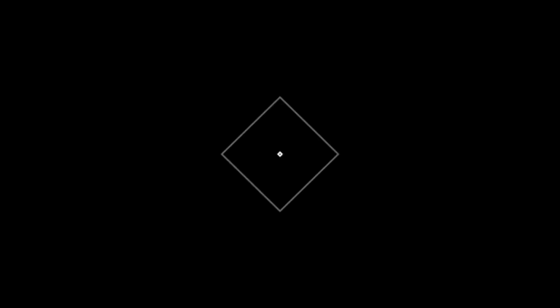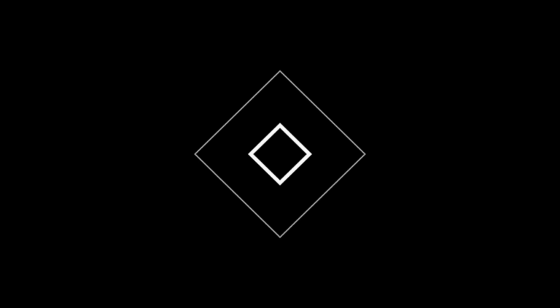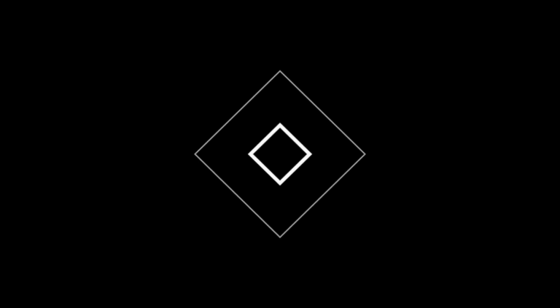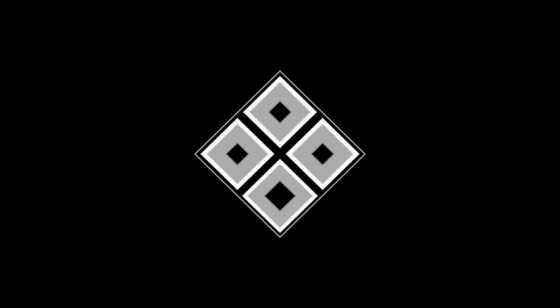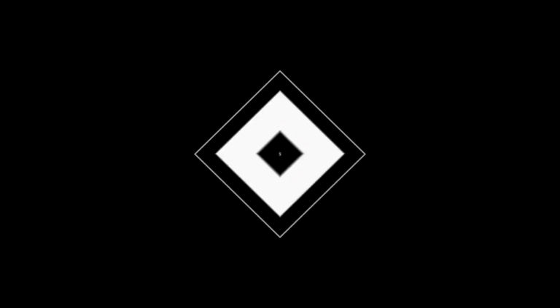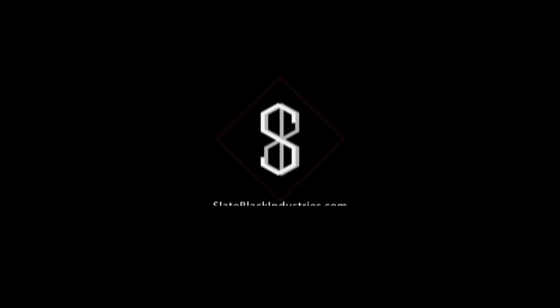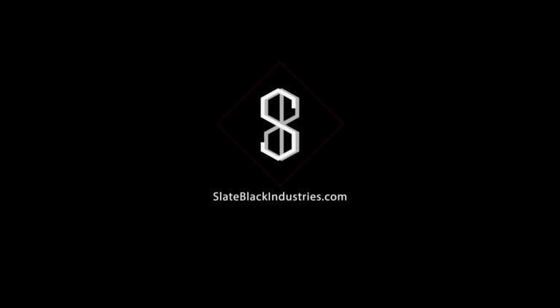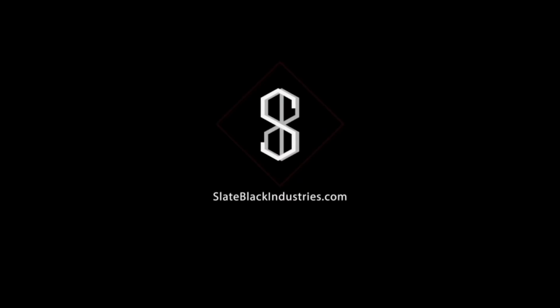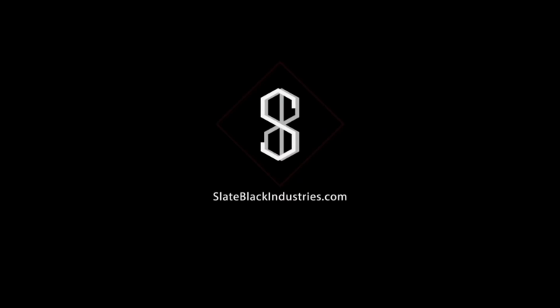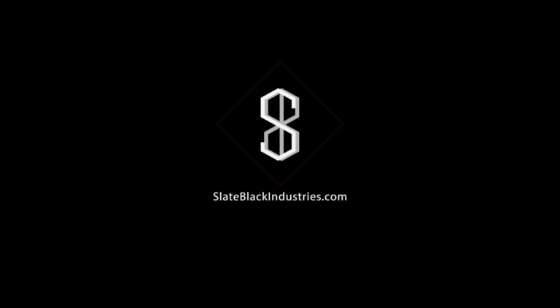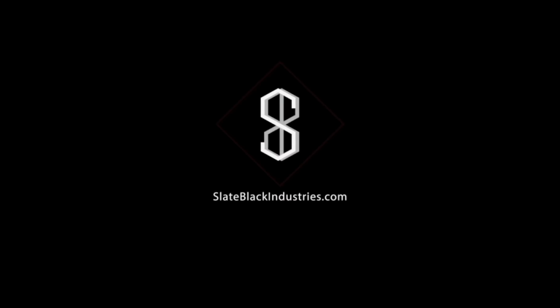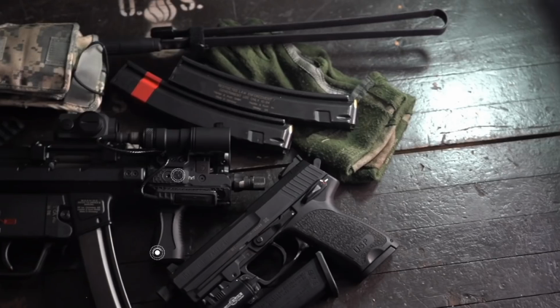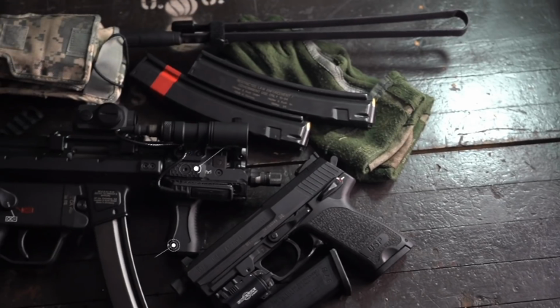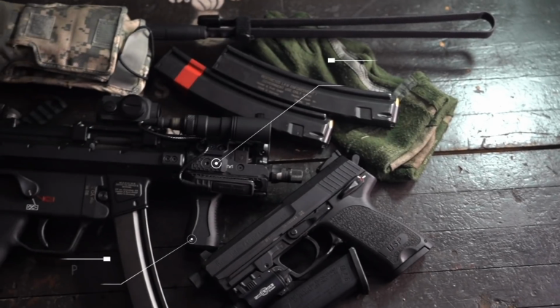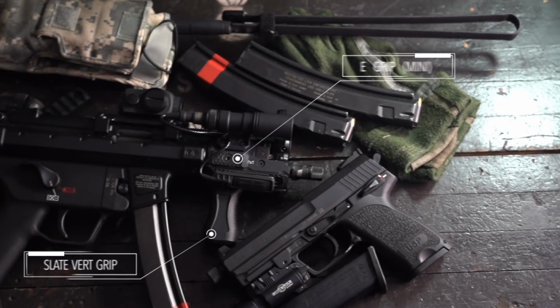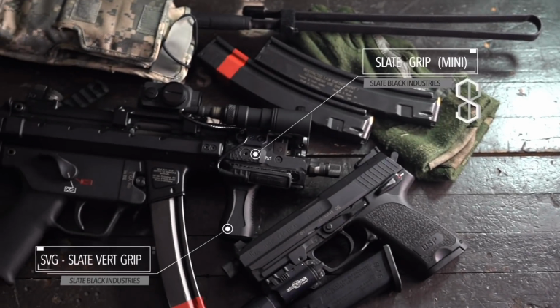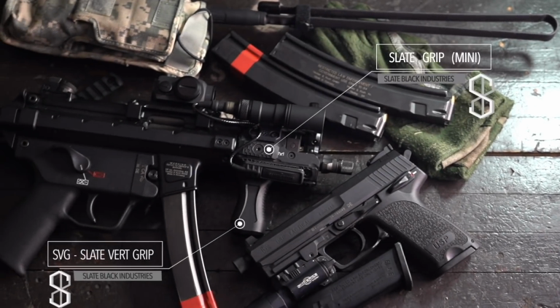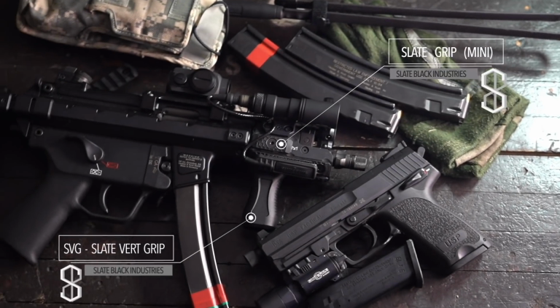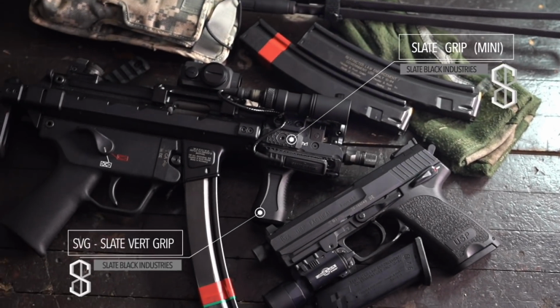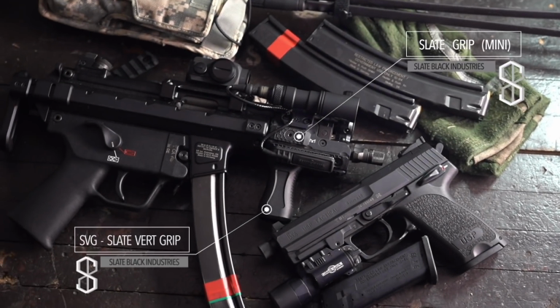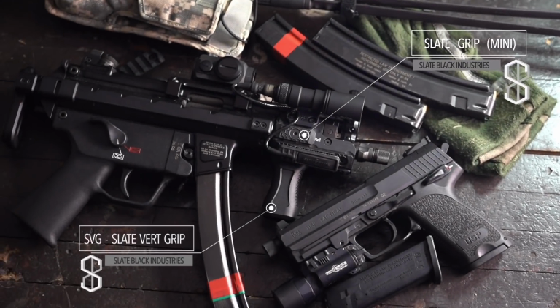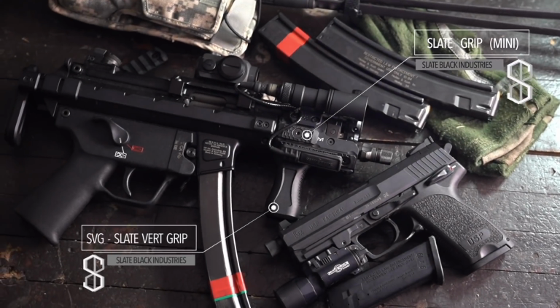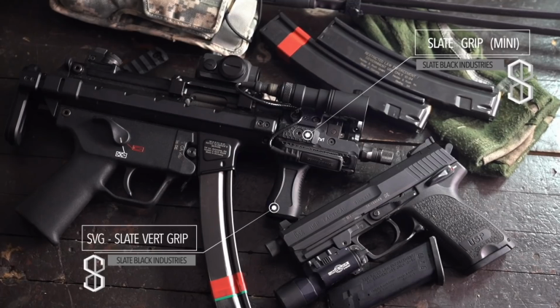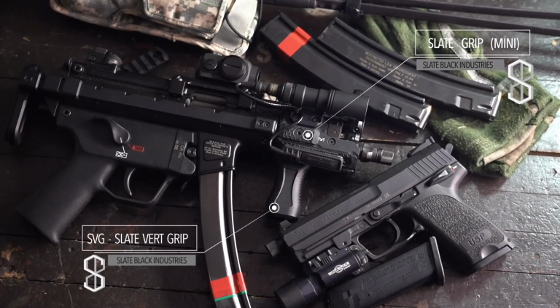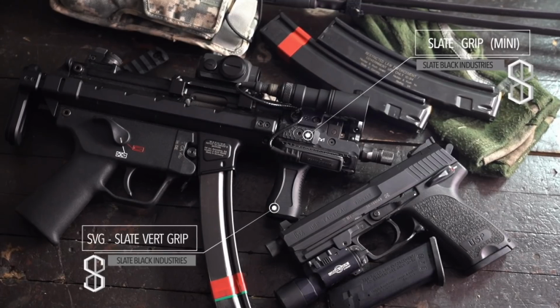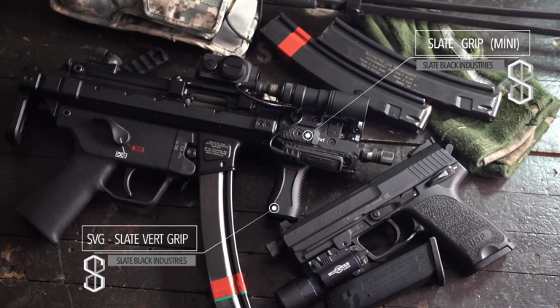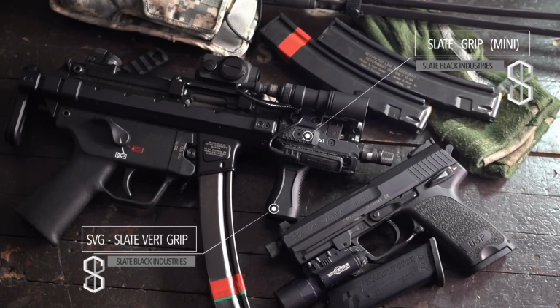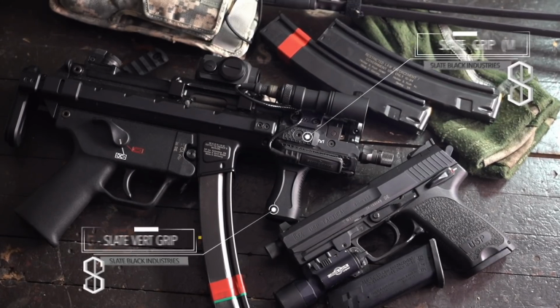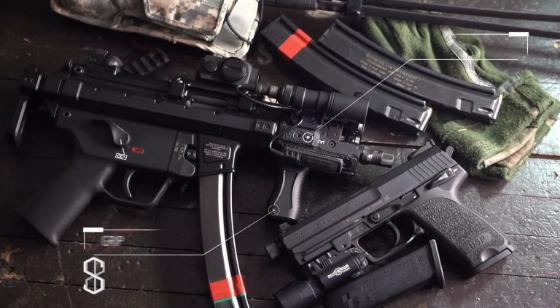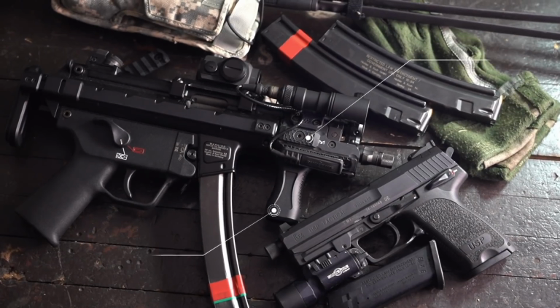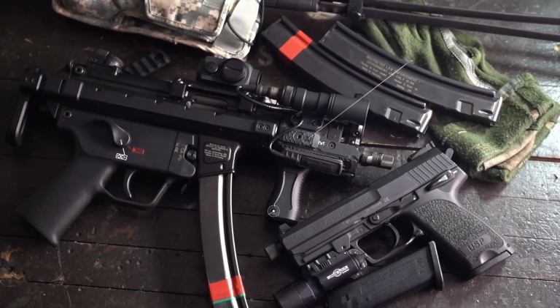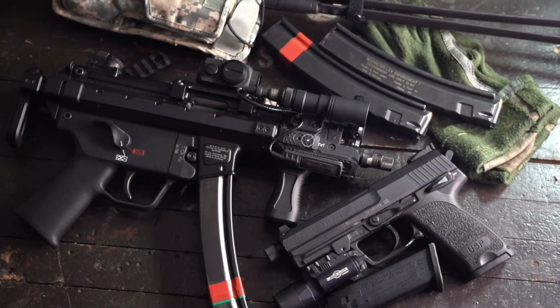This video is brought to you by Slate Black Industries. For grips and accessories, visit SlateBlackIndustries.com.